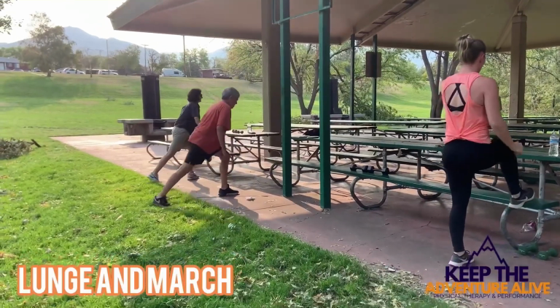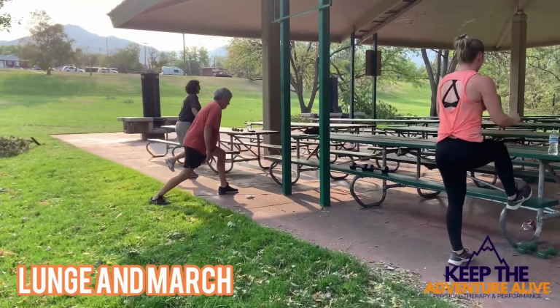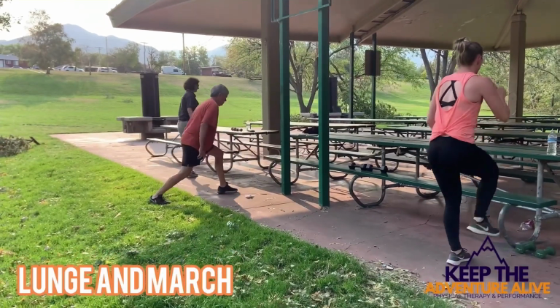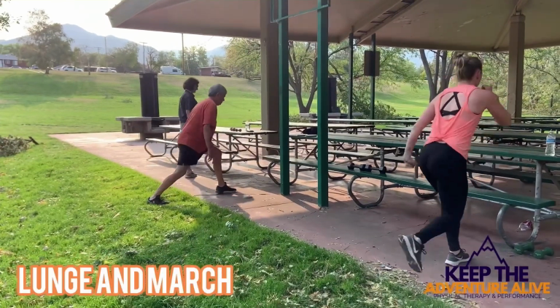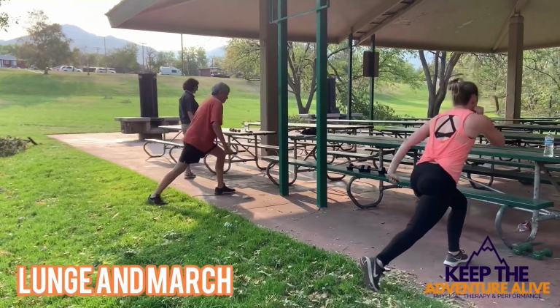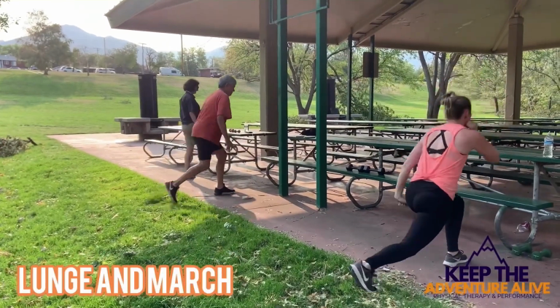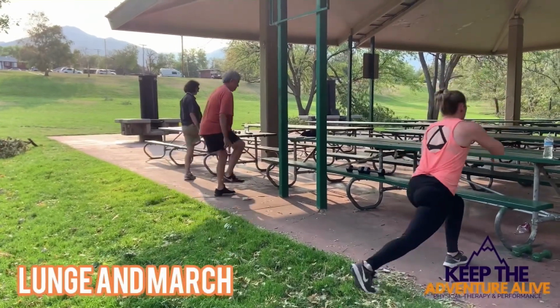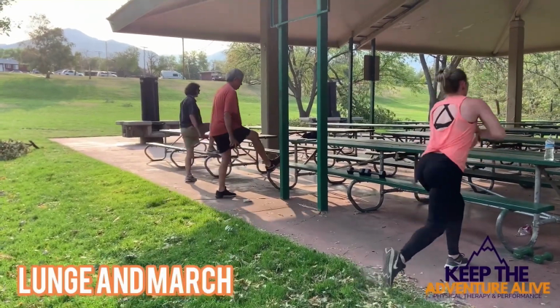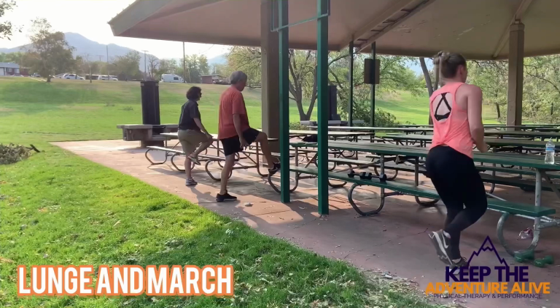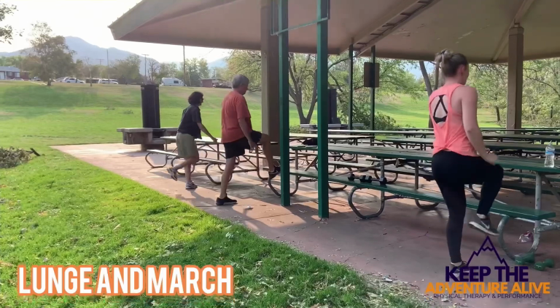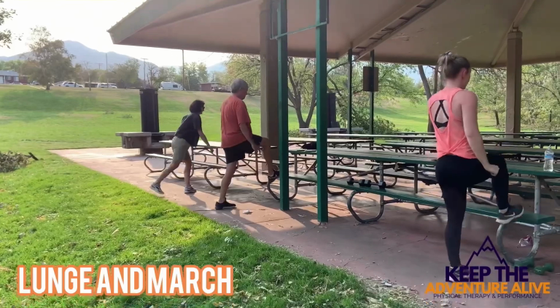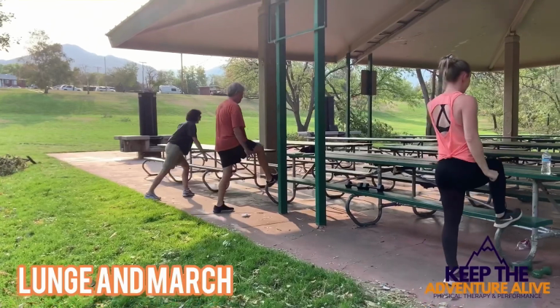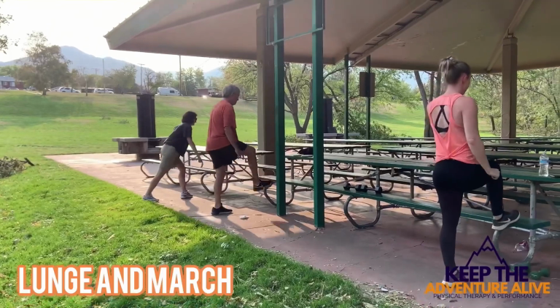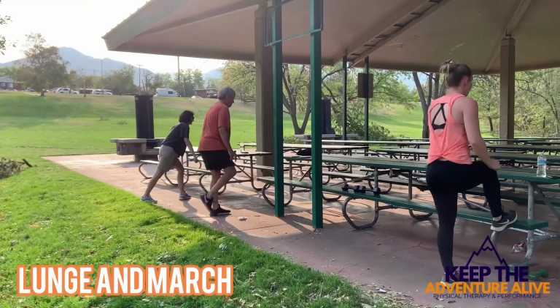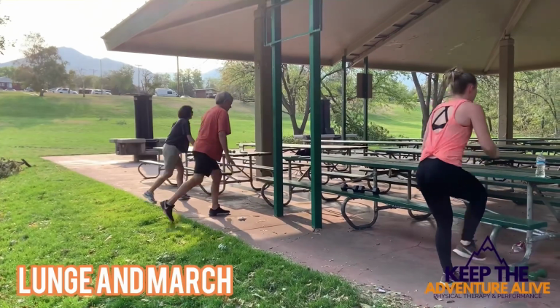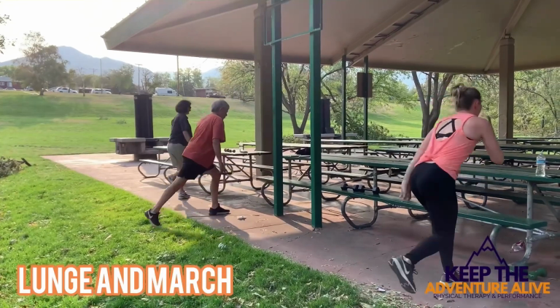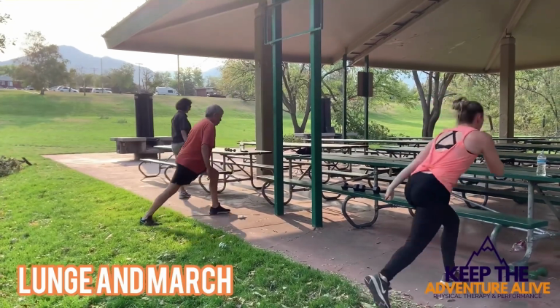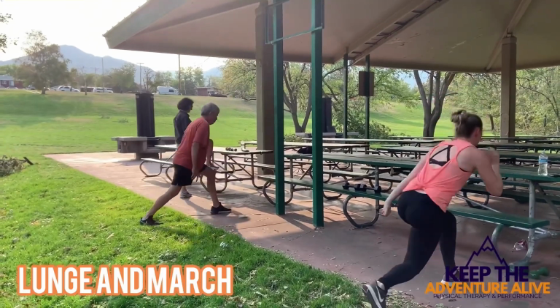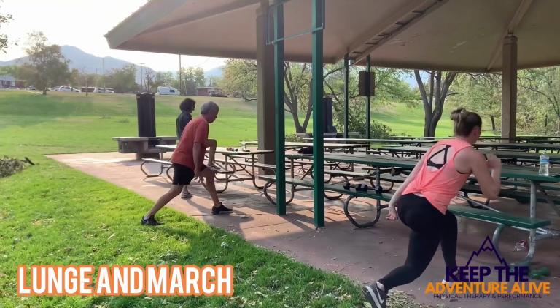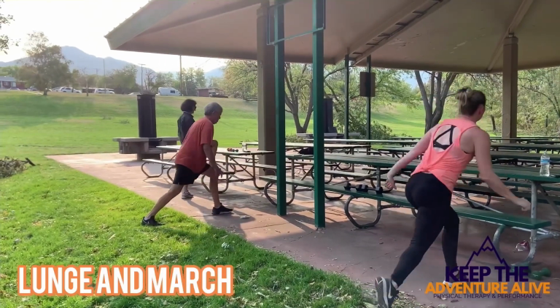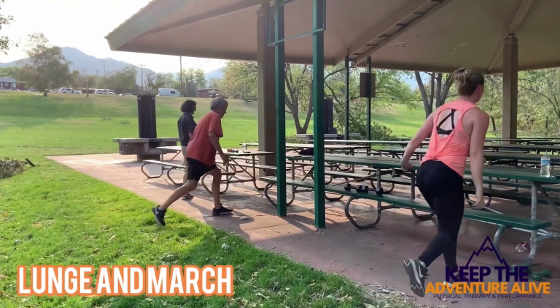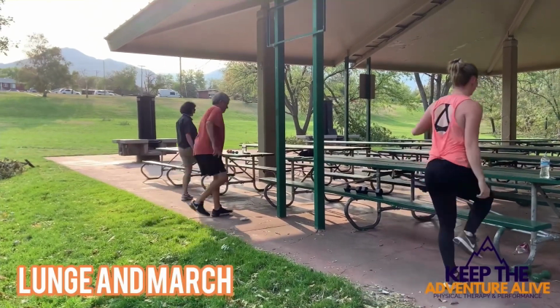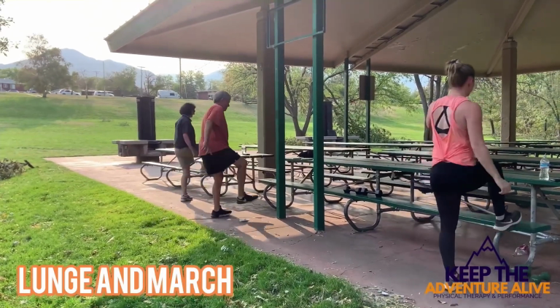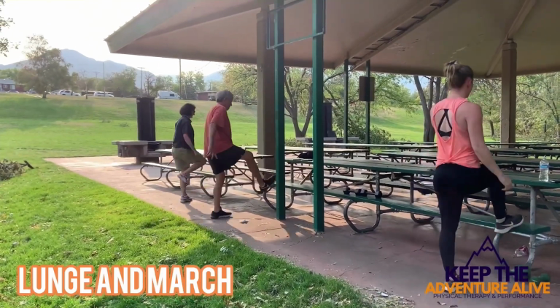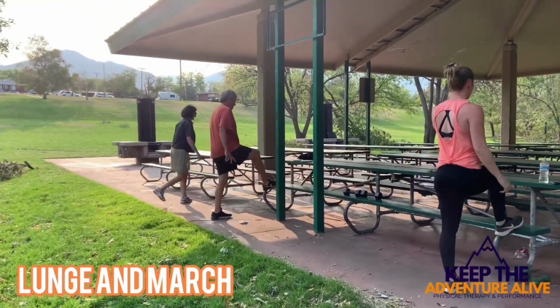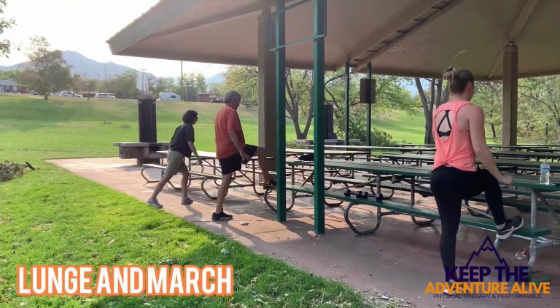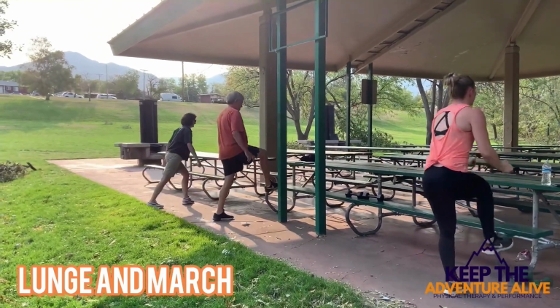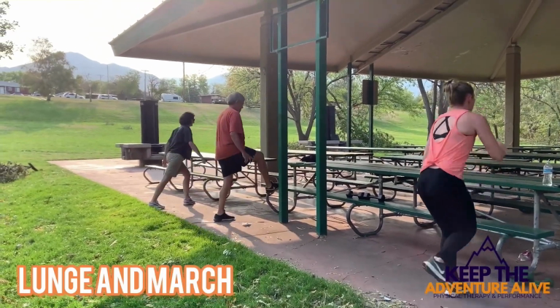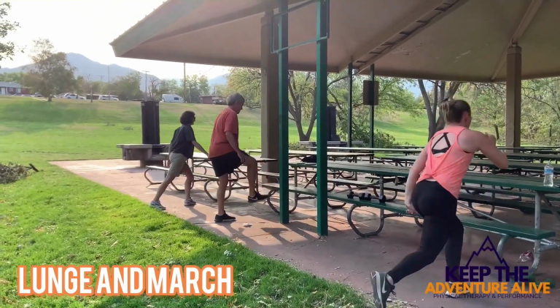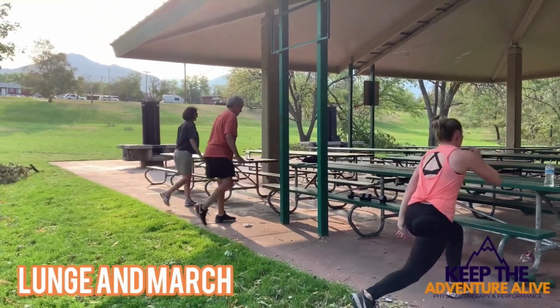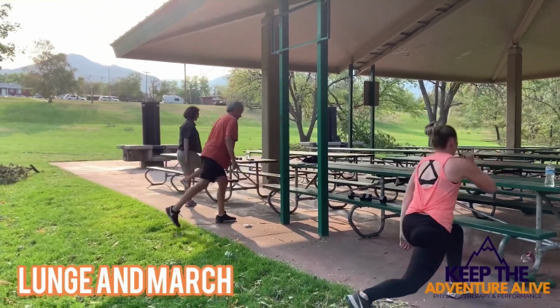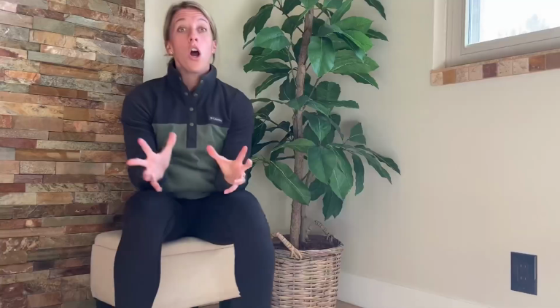The last one is reaching back with your foot and then reaching up to a higher surface, spending more time on one leg.